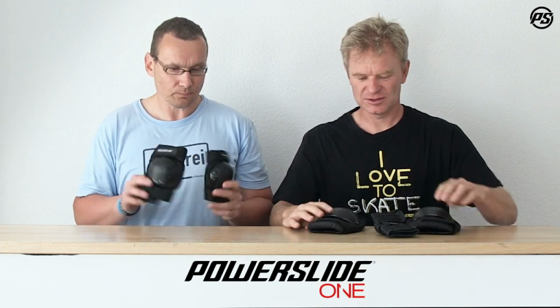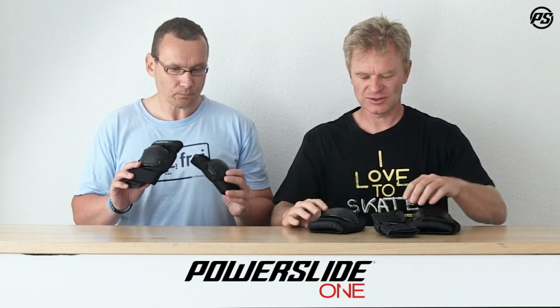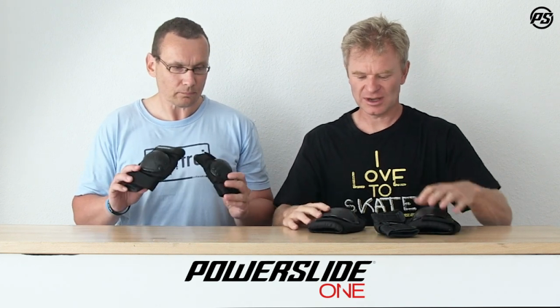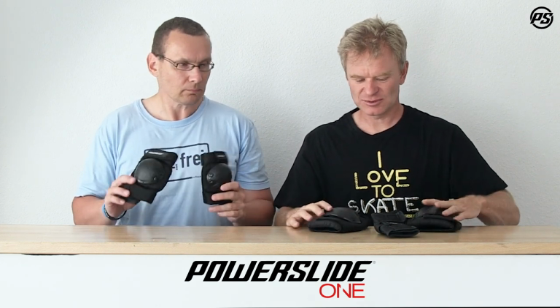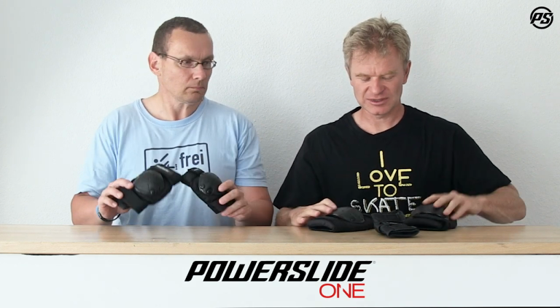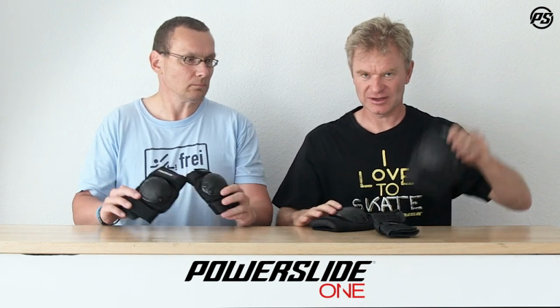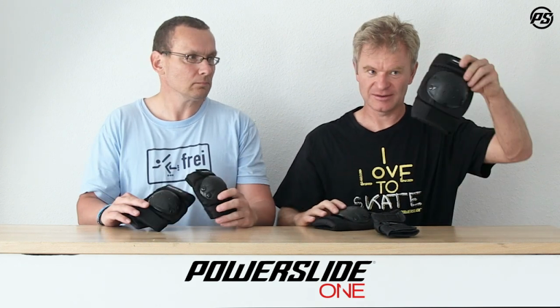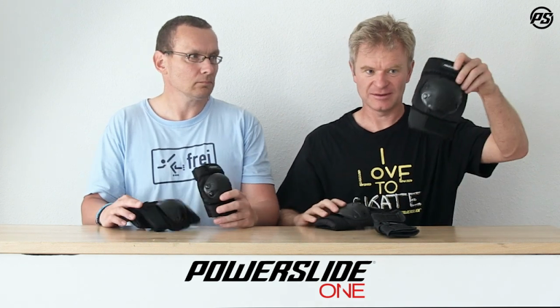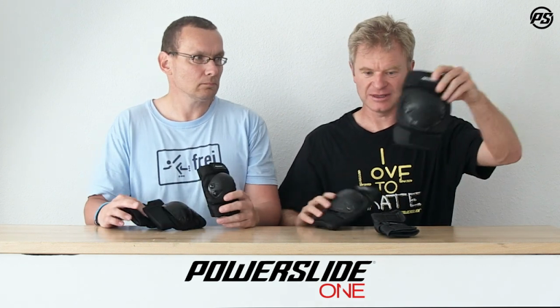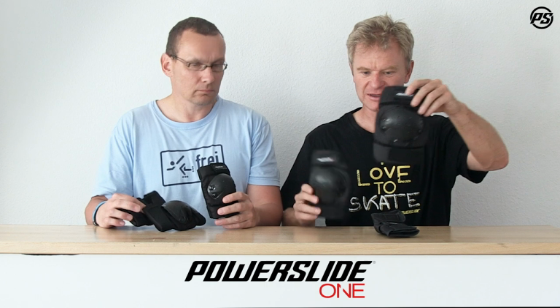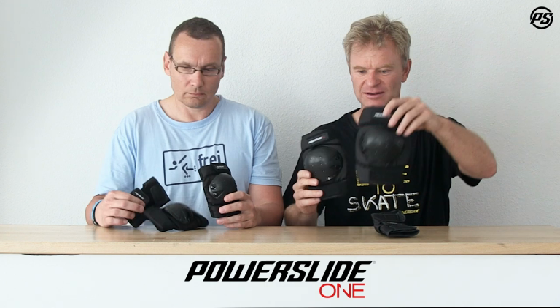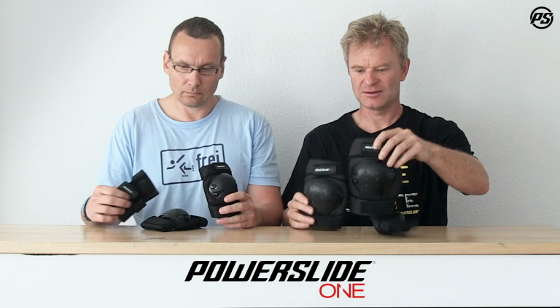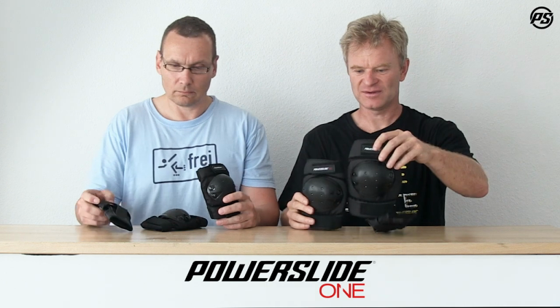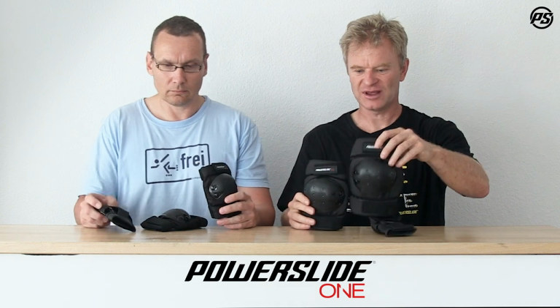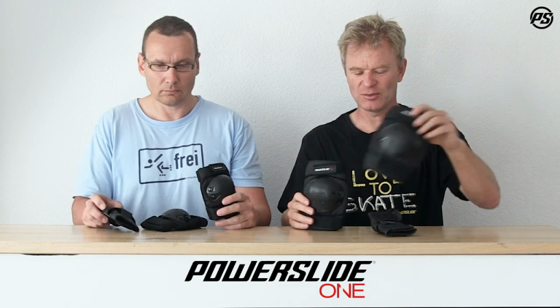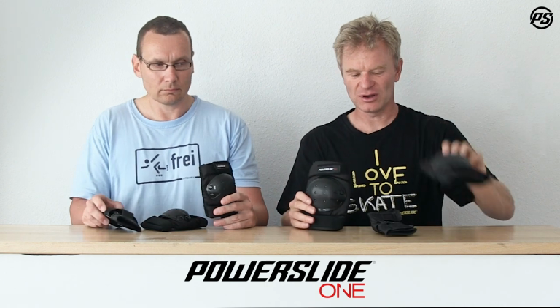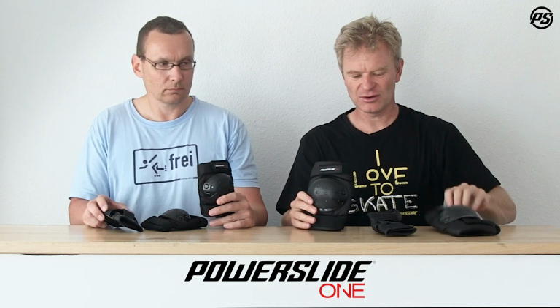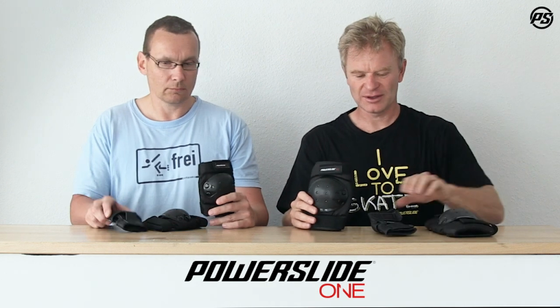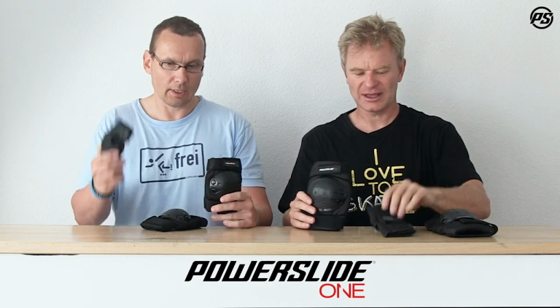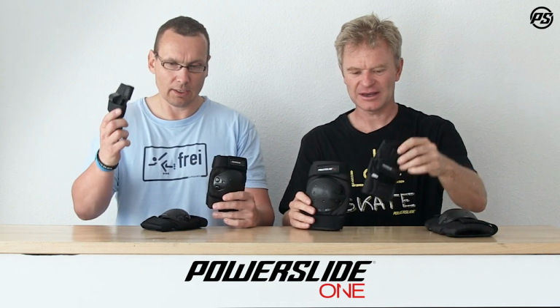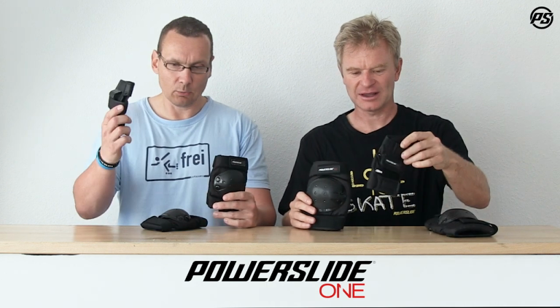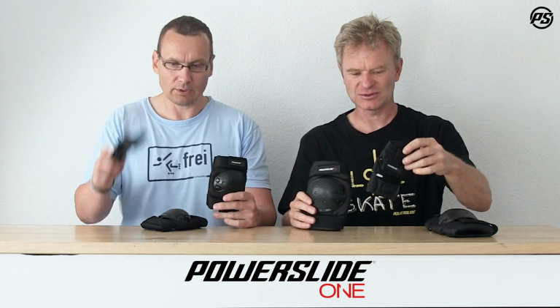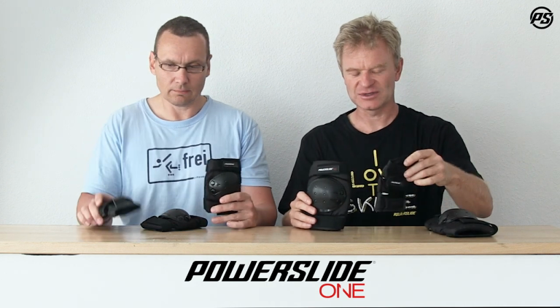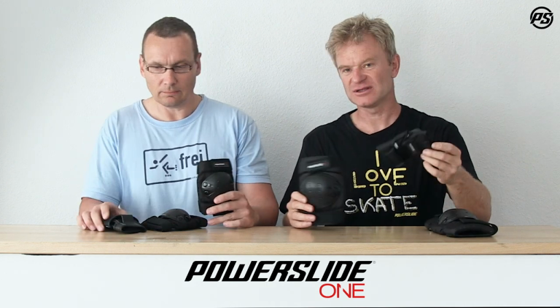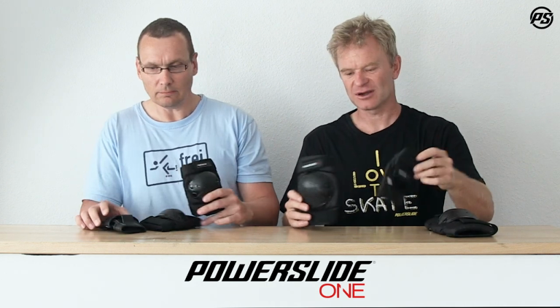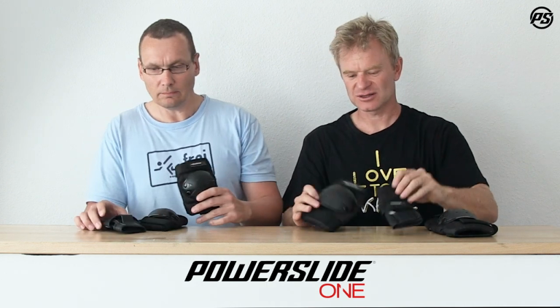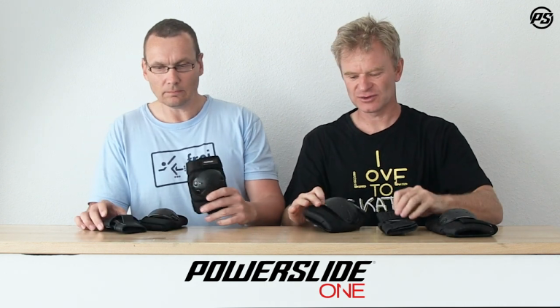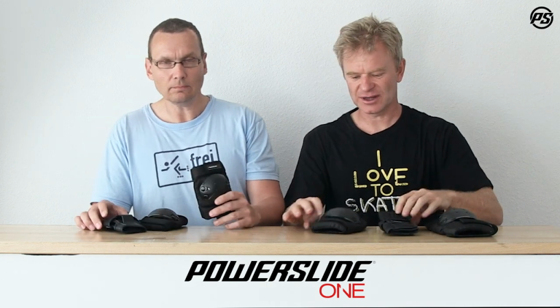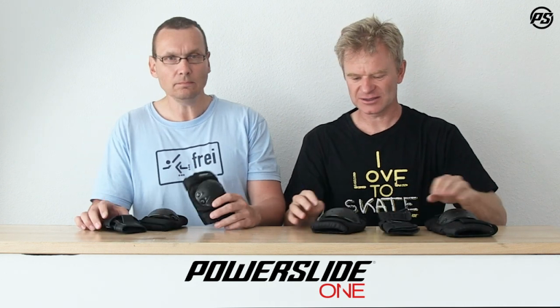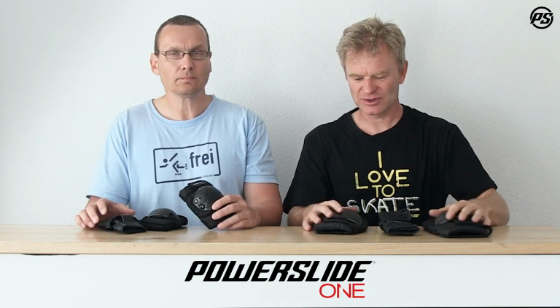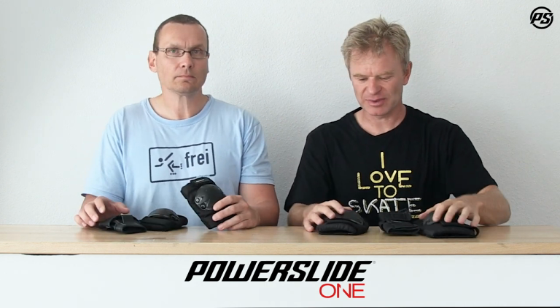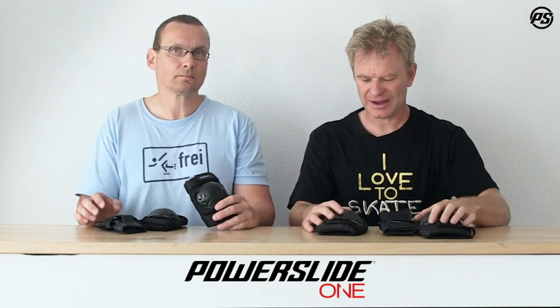So it comes with a knee pad, an elbow pad, and a wrist guard — a nice three-pack.